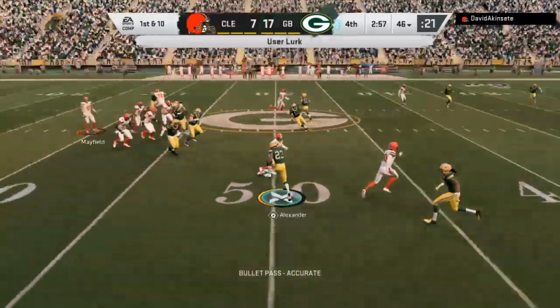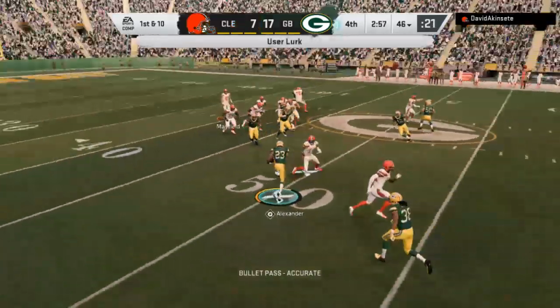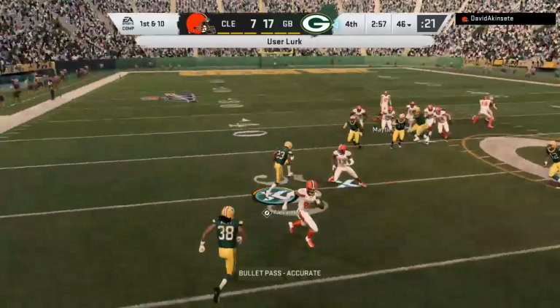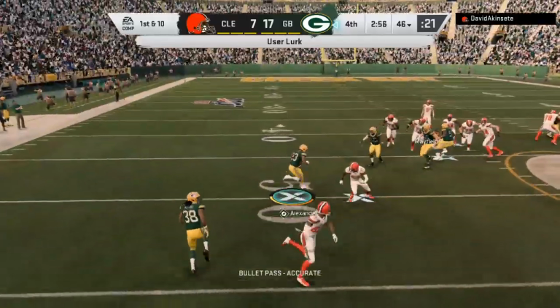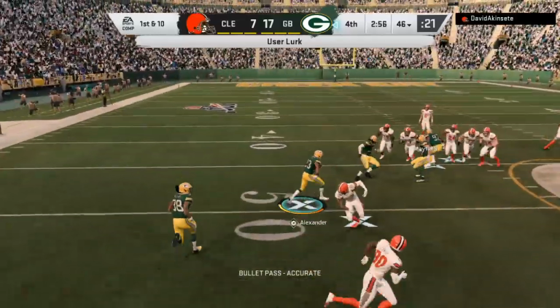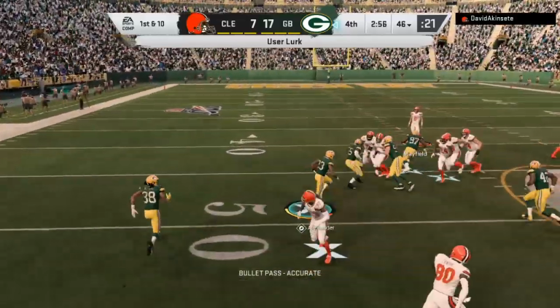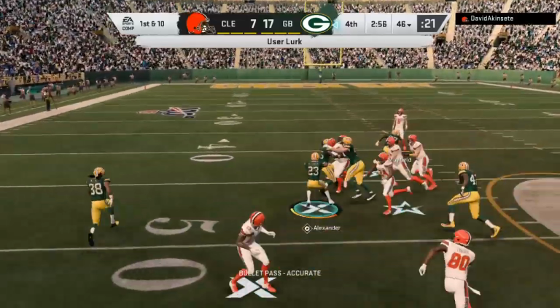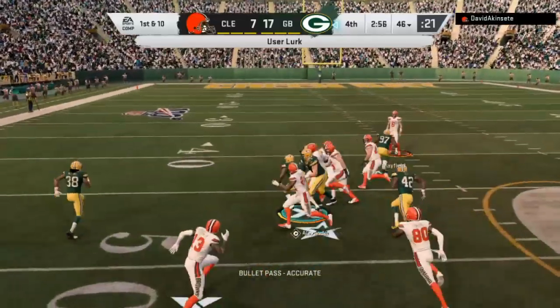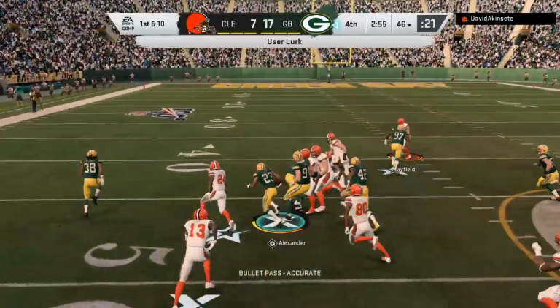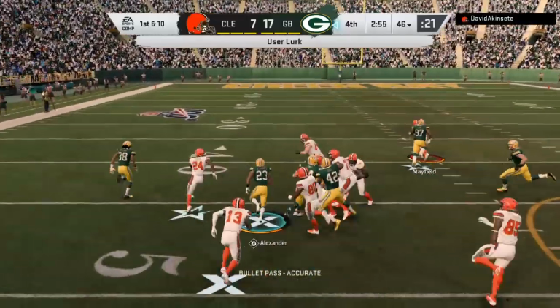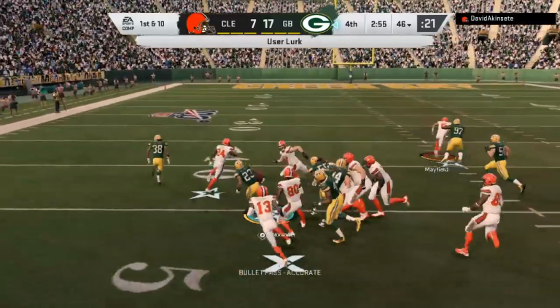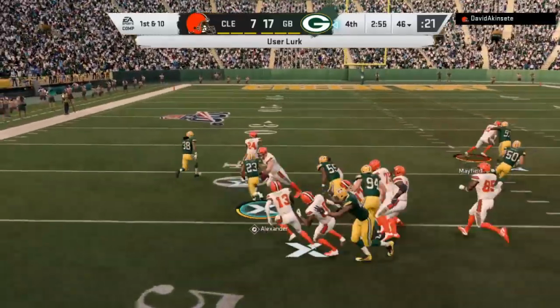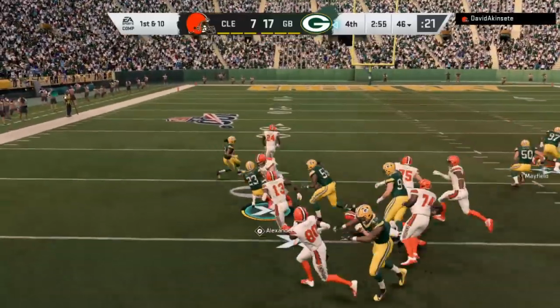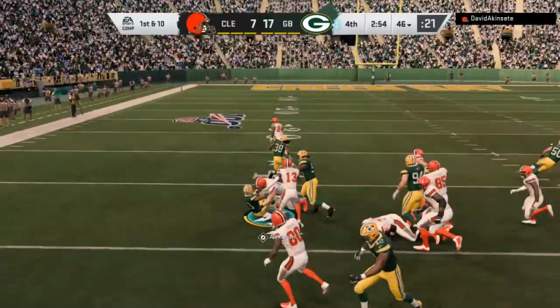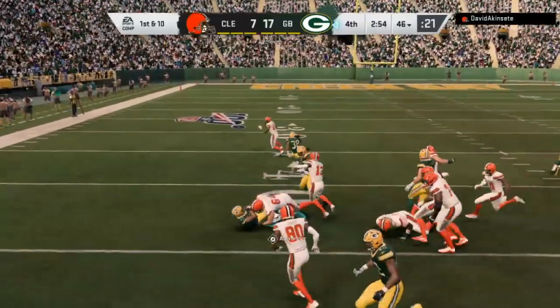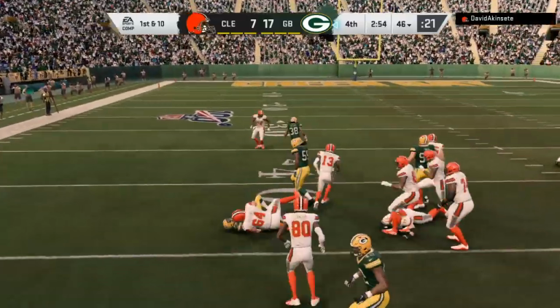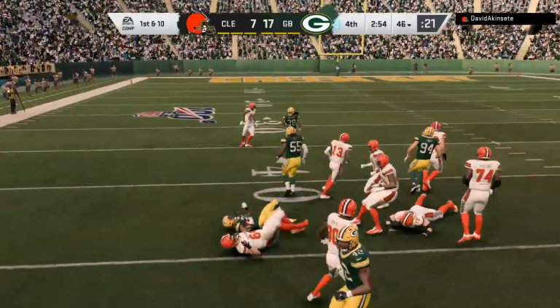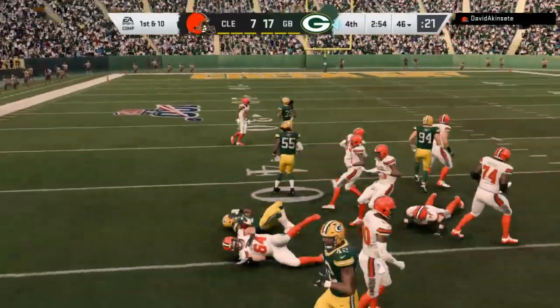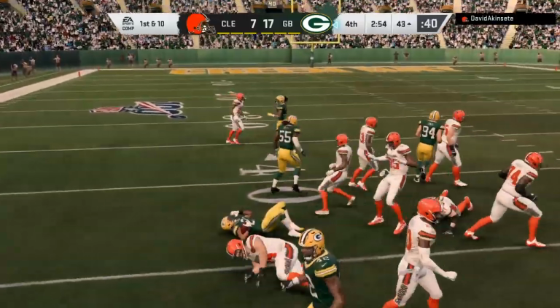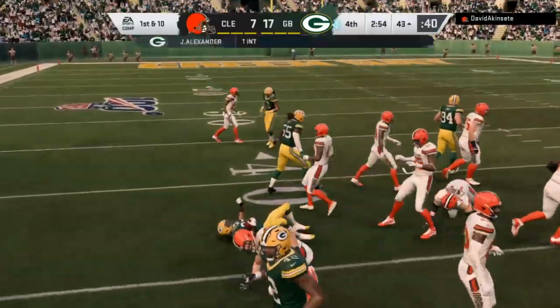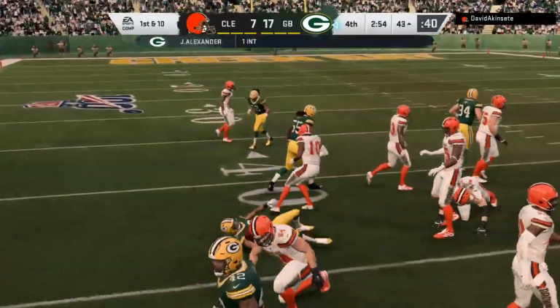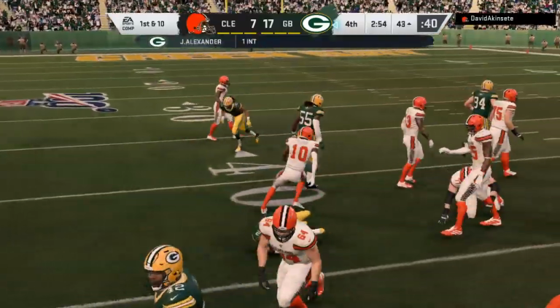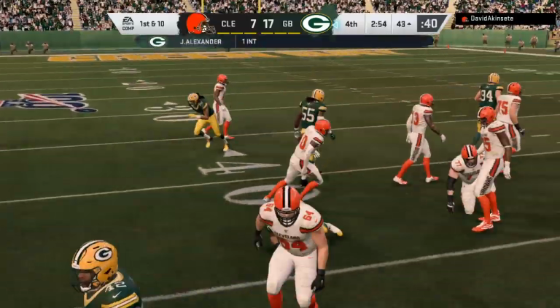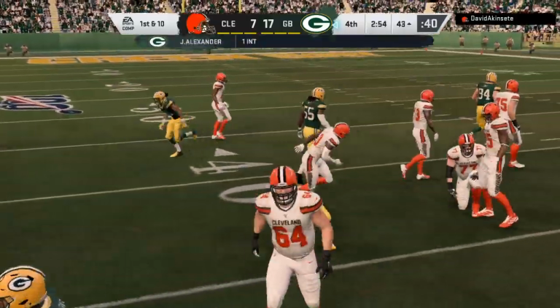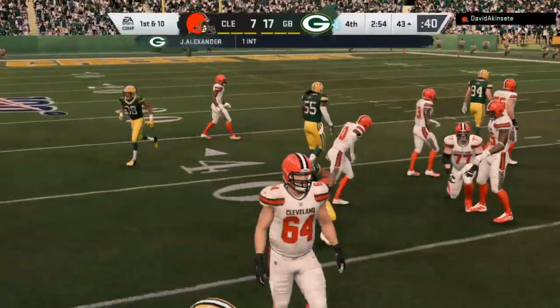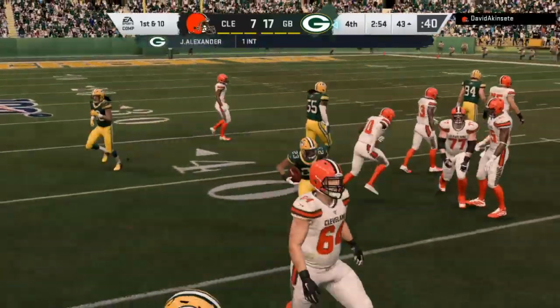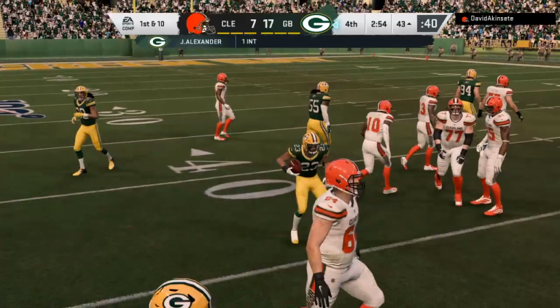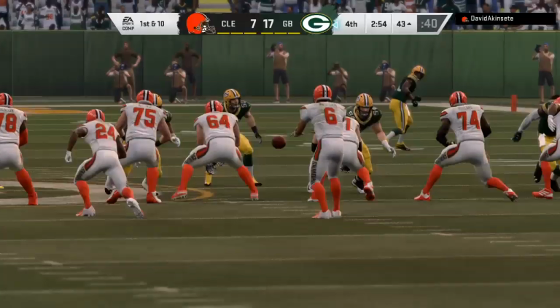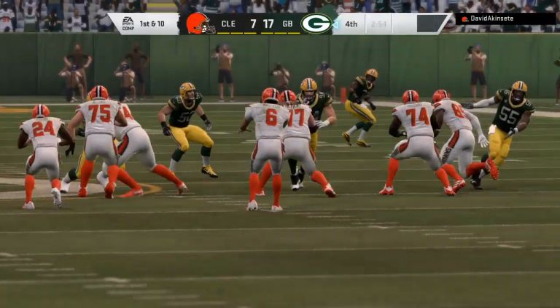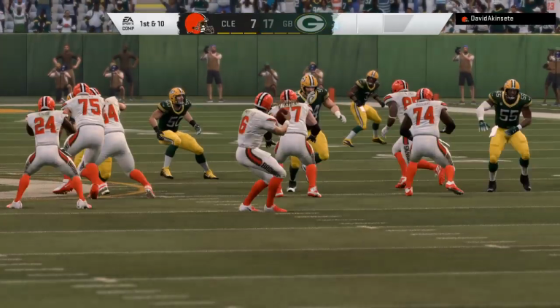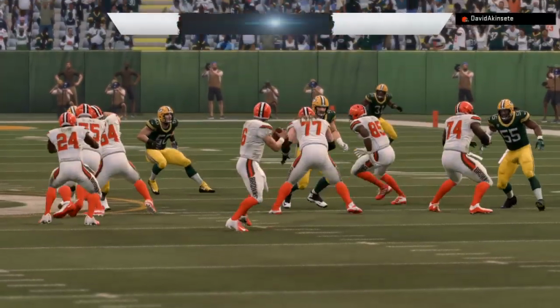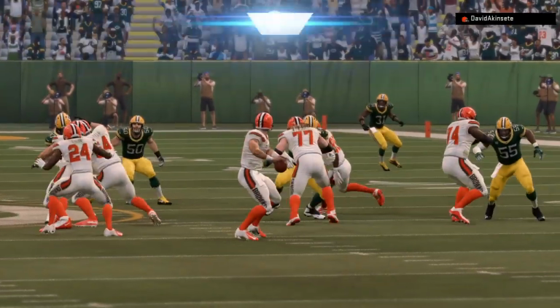And this is intercepted — picked up by Jaire Alexander, and he's able to get it back. That should do it for the Browns.